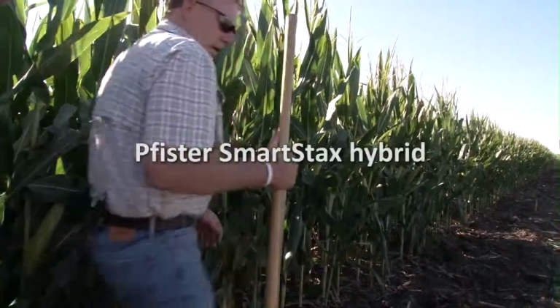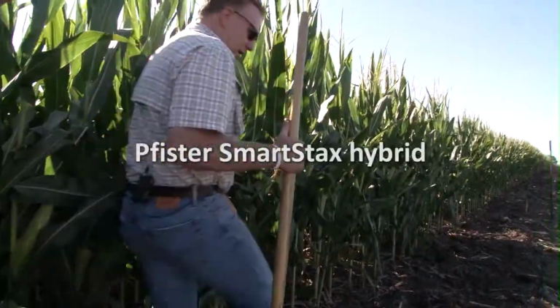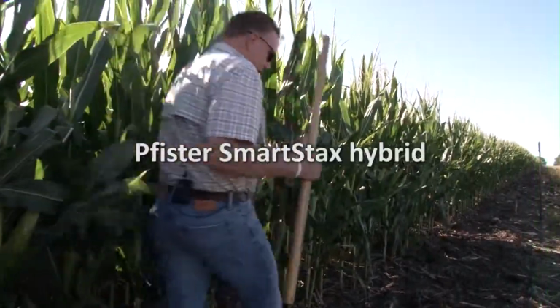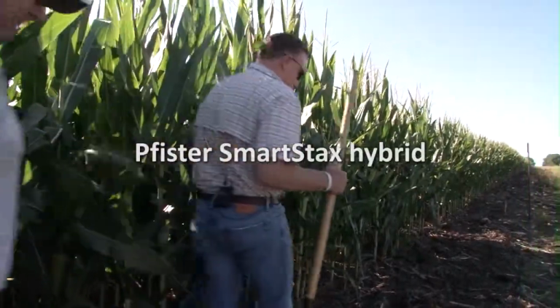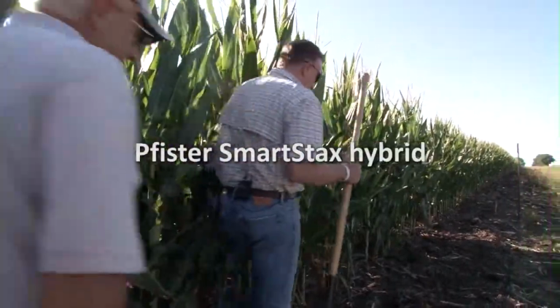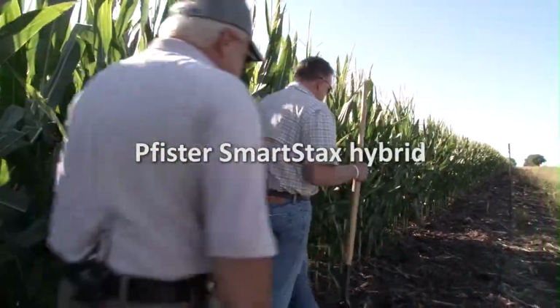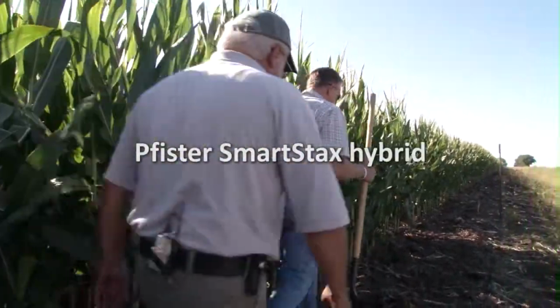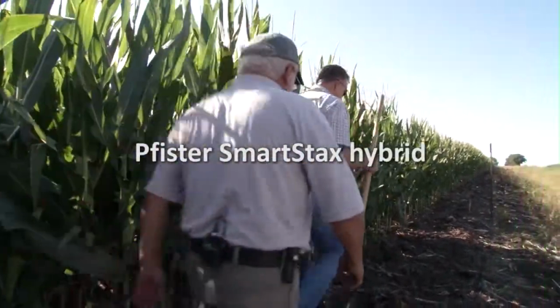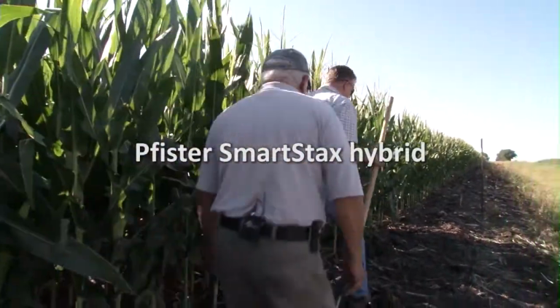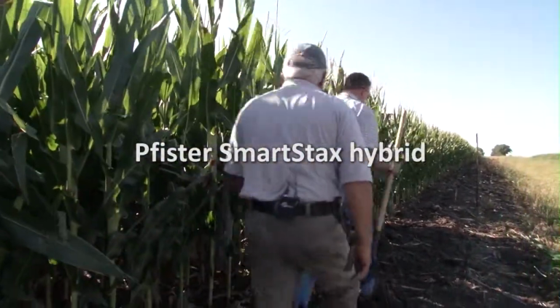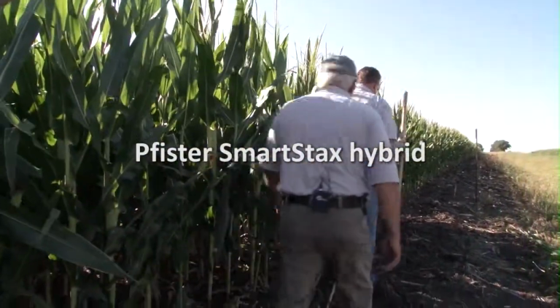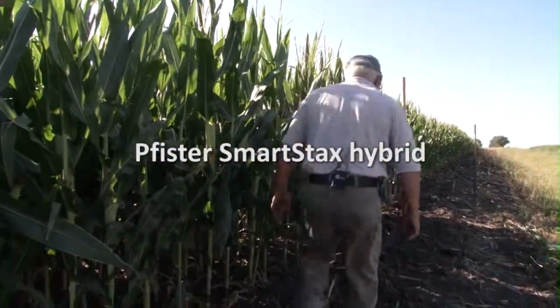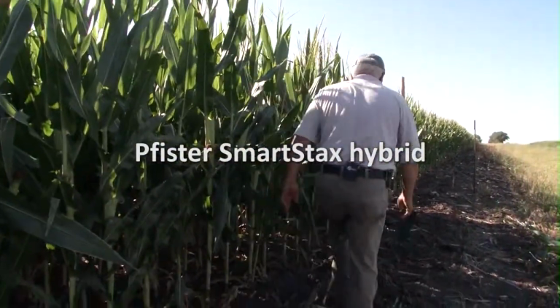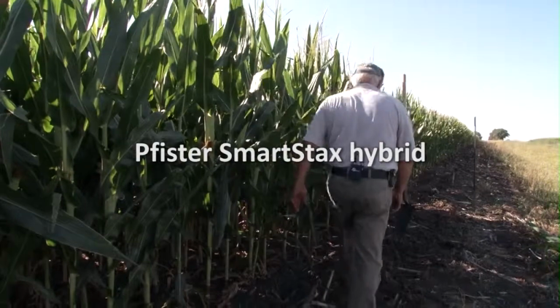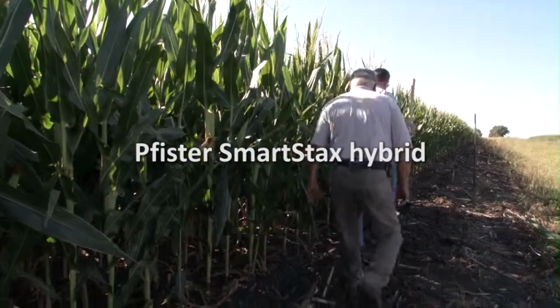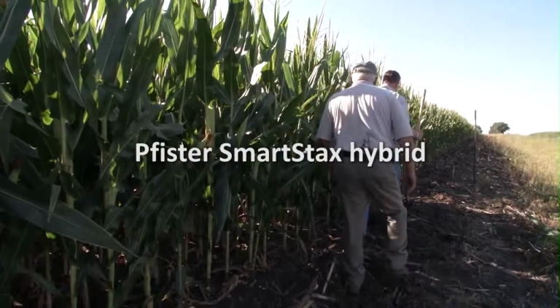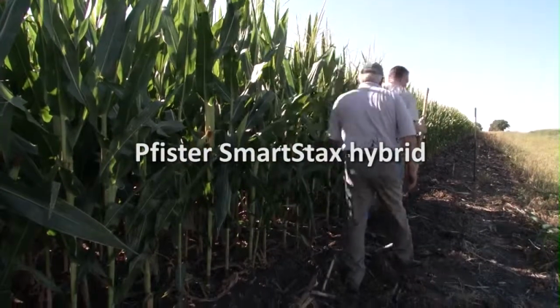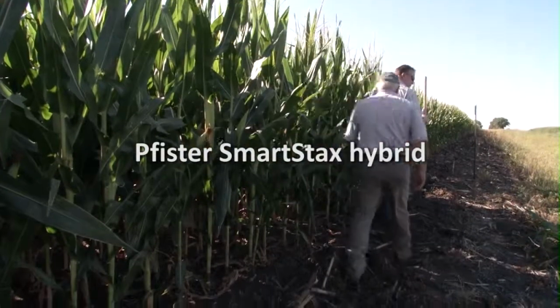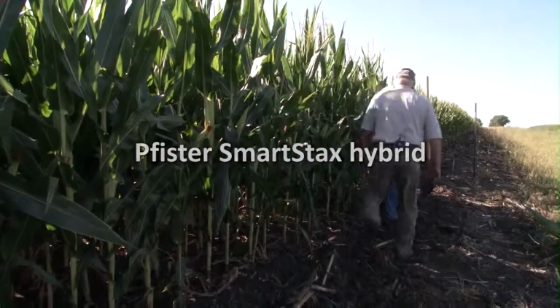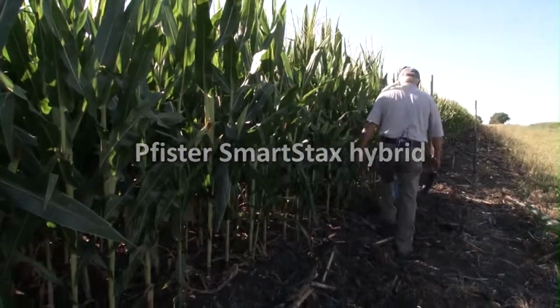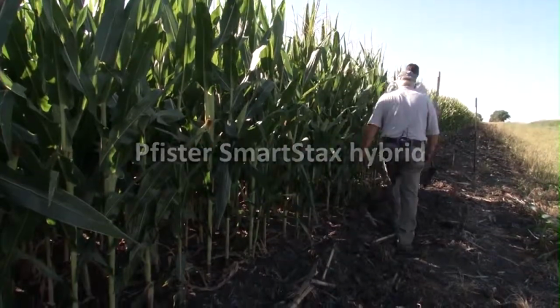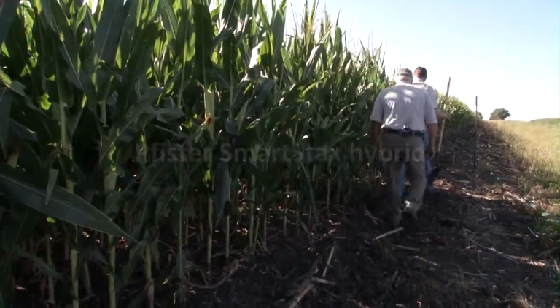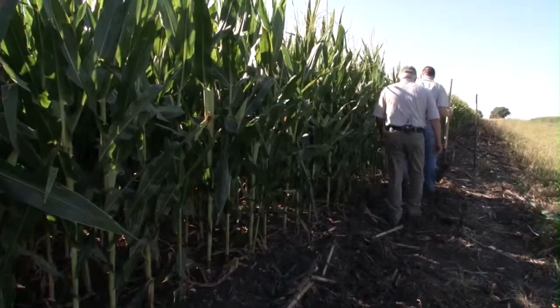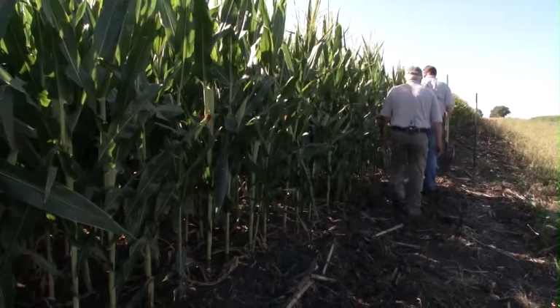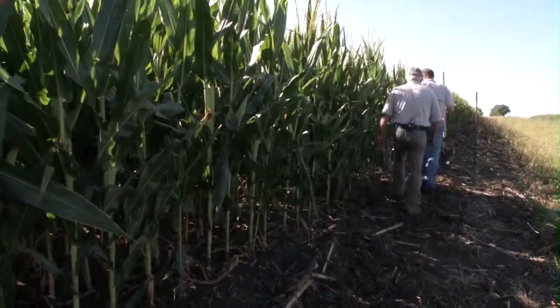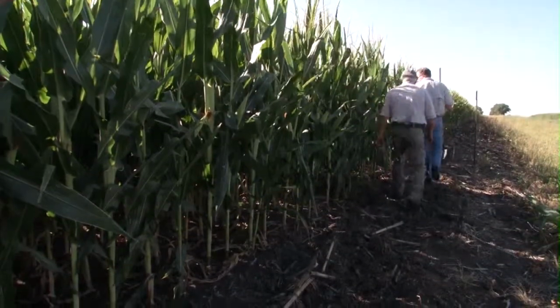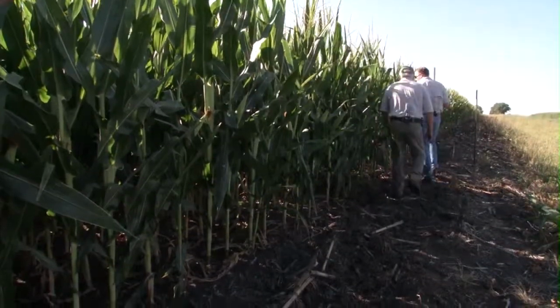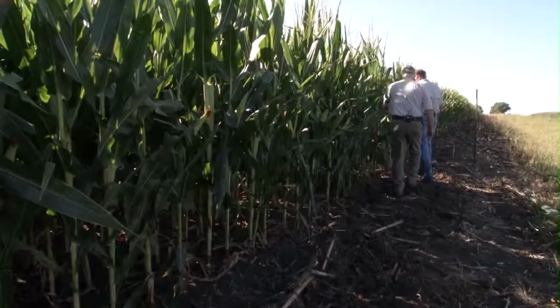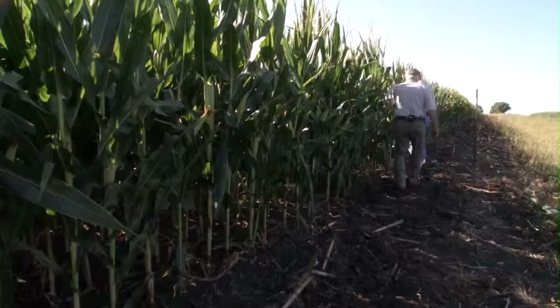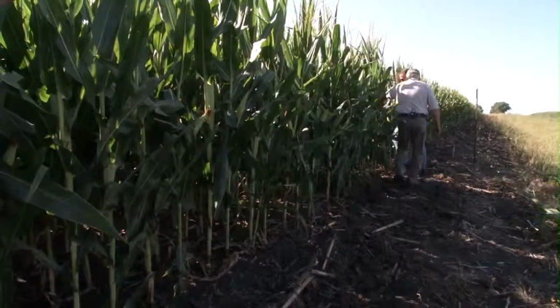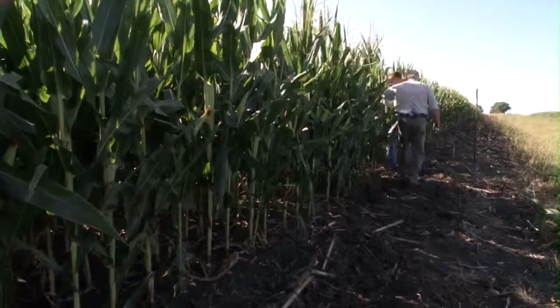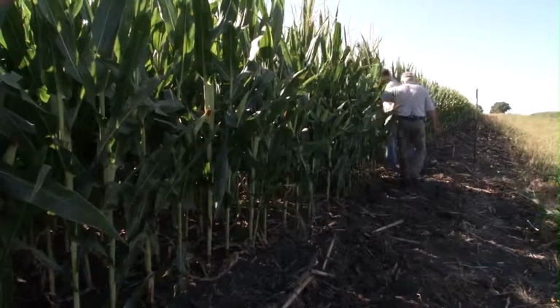Okay Nick, let's go in here and see how the Feaster corn is holding up to the rootworm pressure that we have here this year.